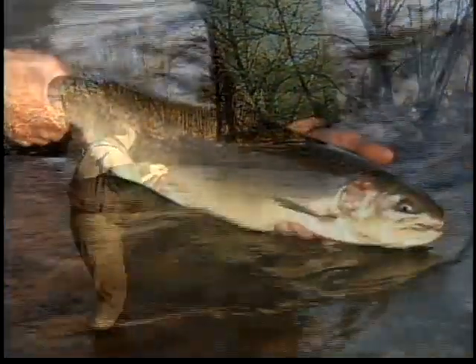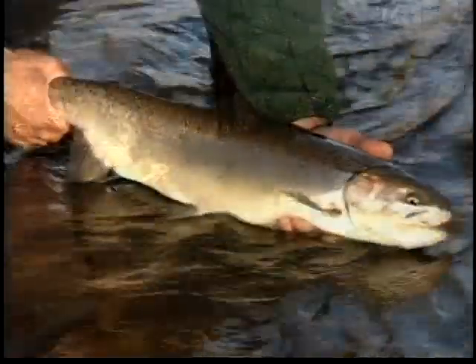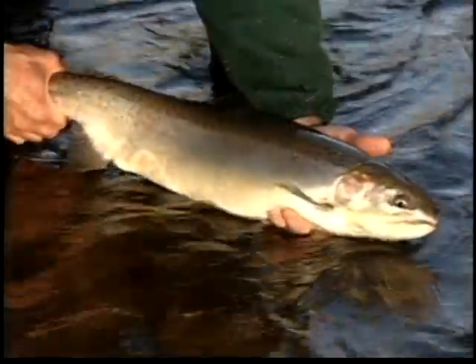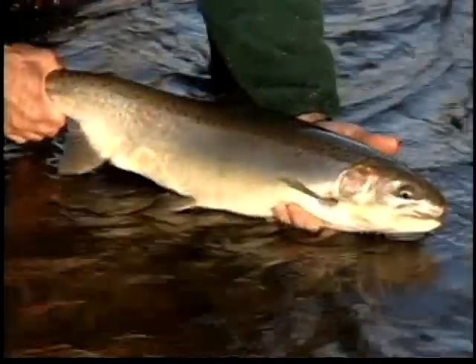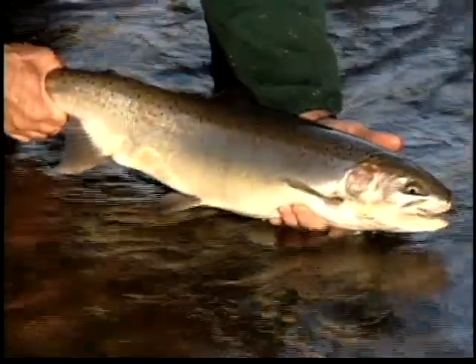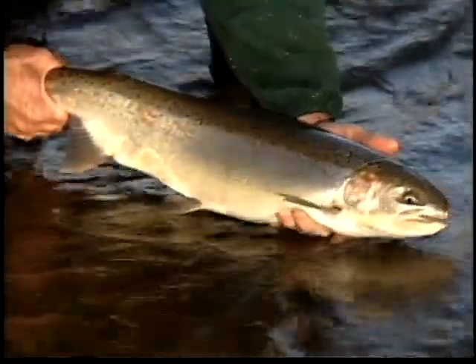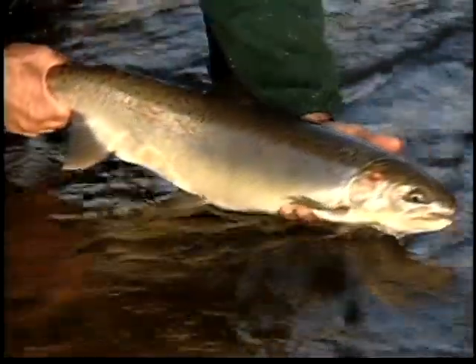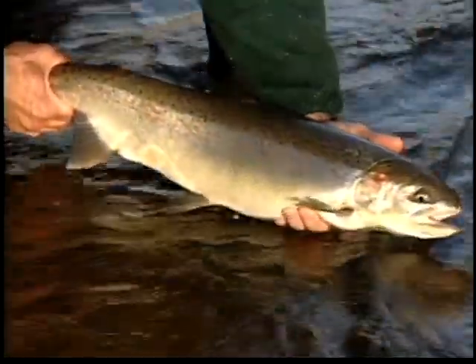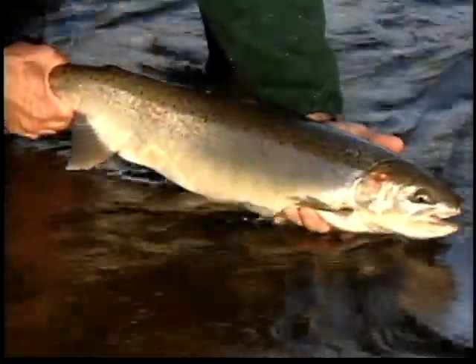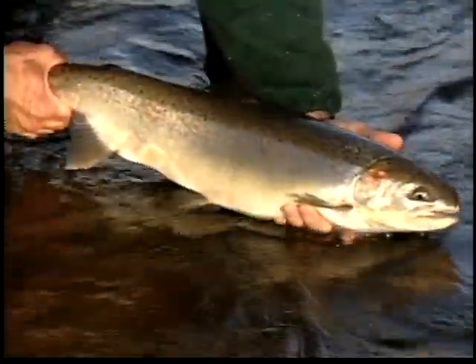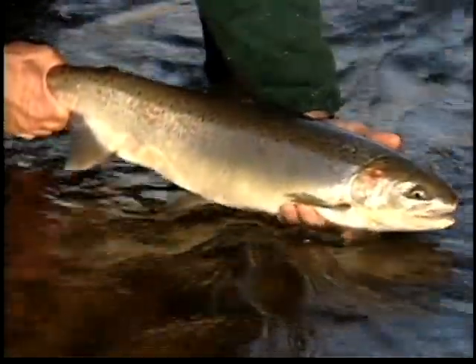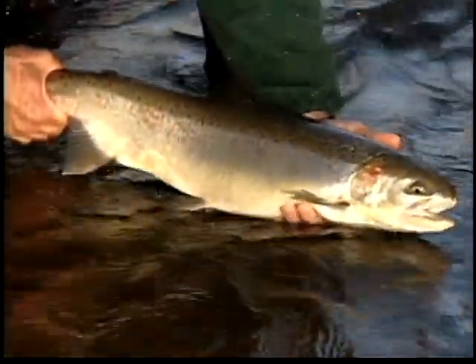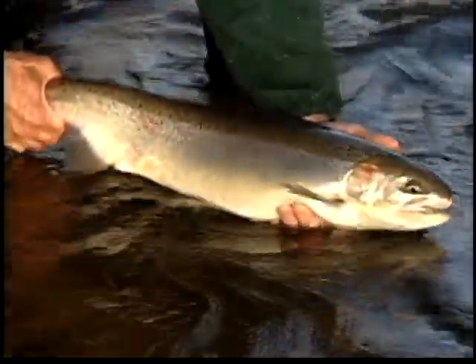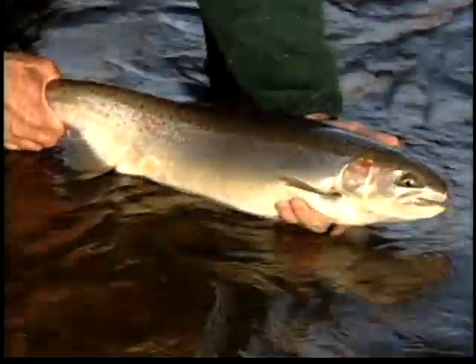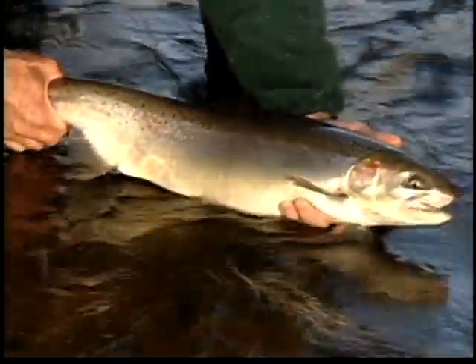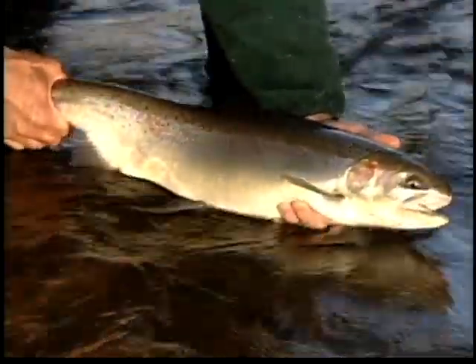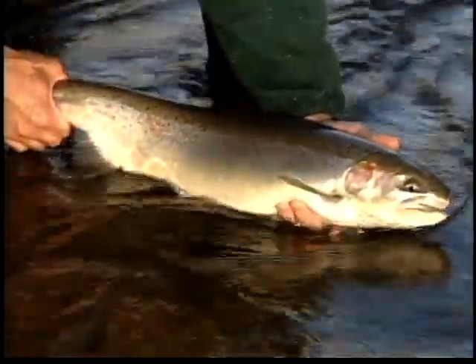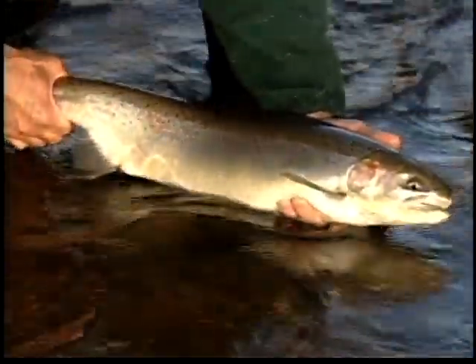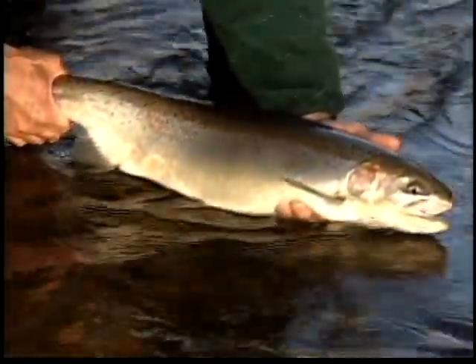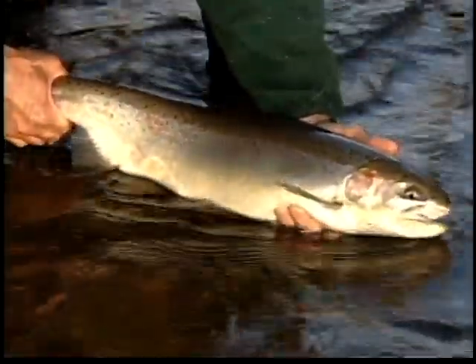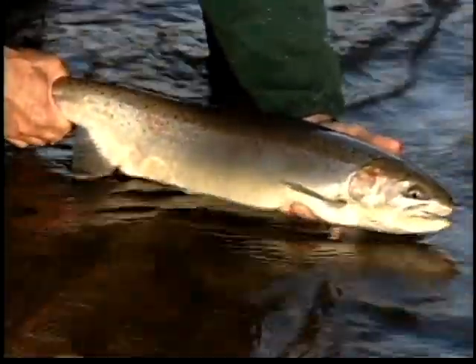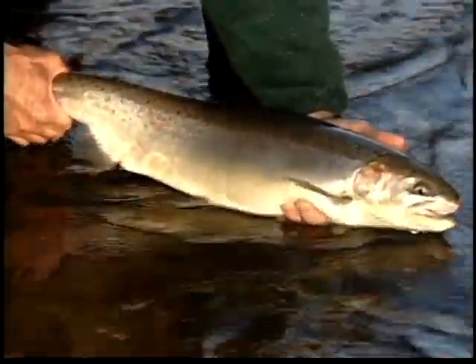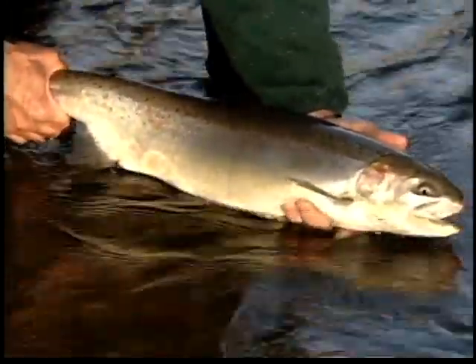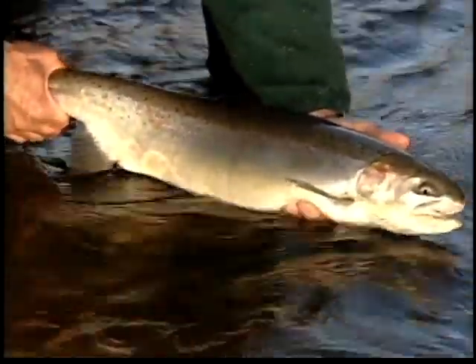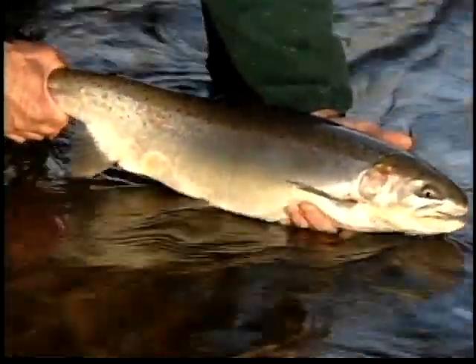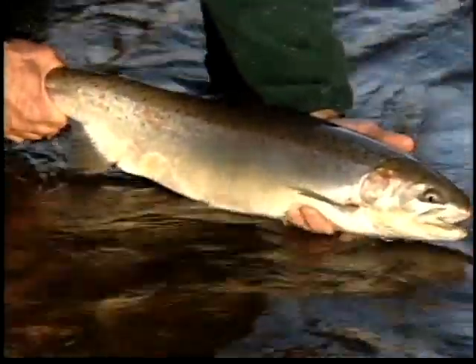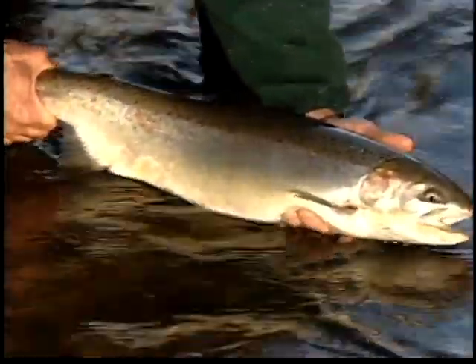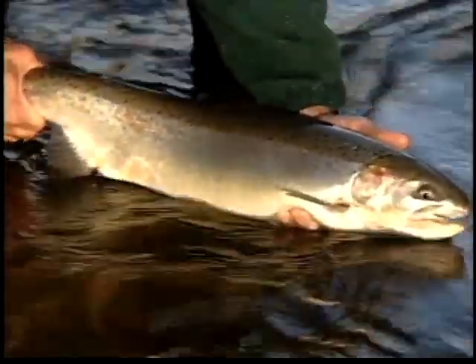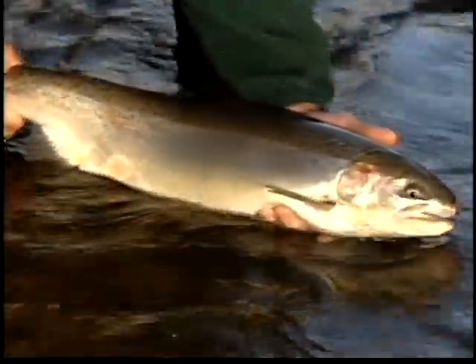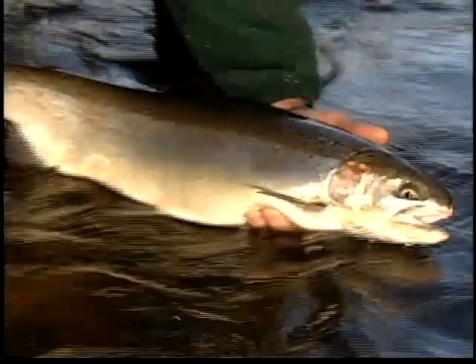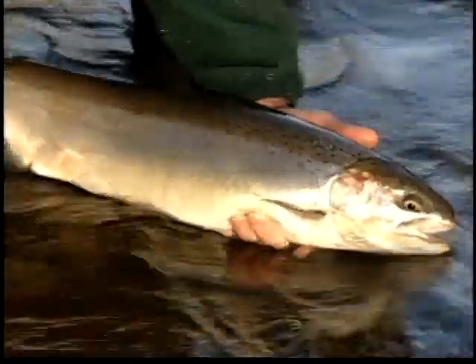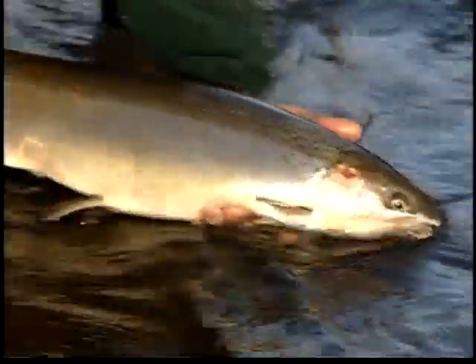What's typical of steelhead is that lateral line there and the little rose on the cheek patch there, and you can see.